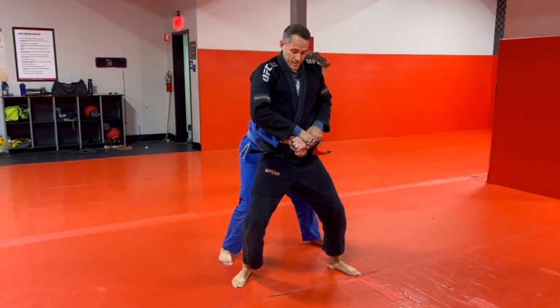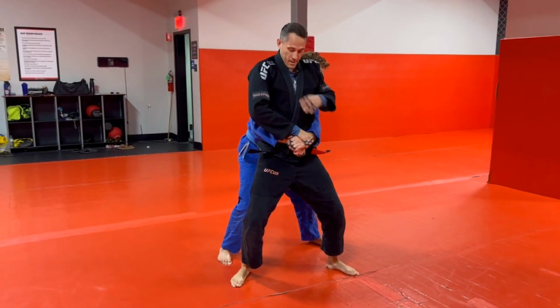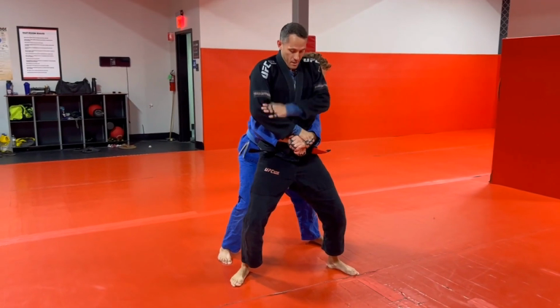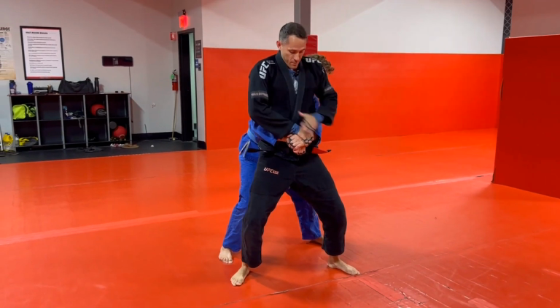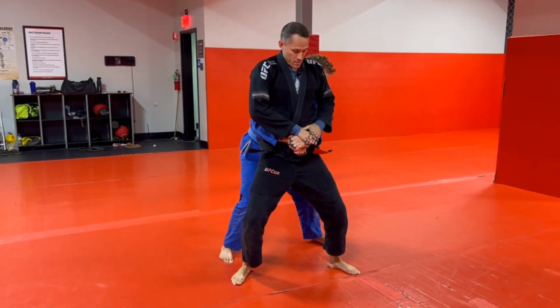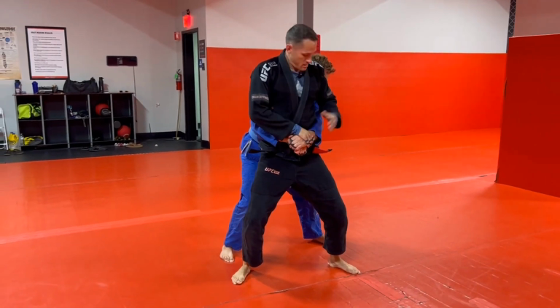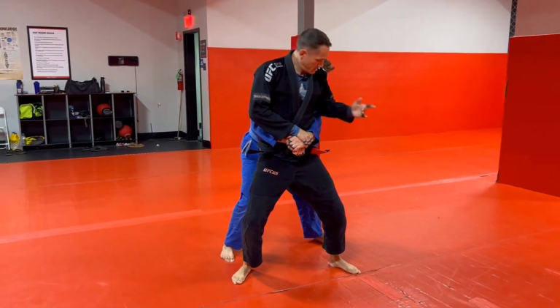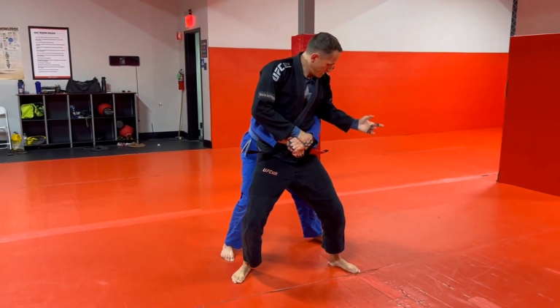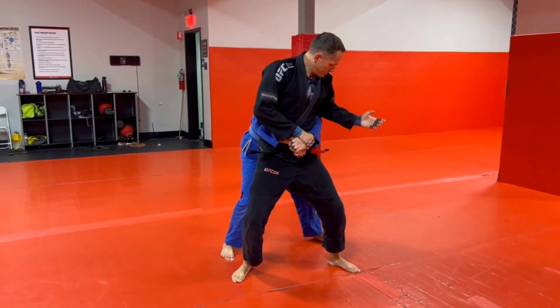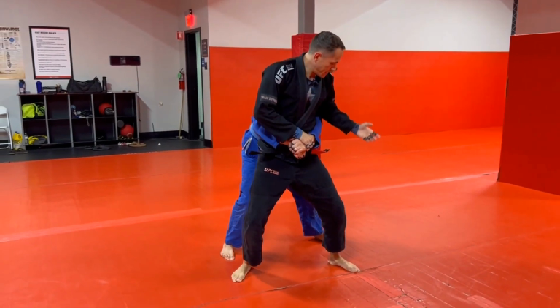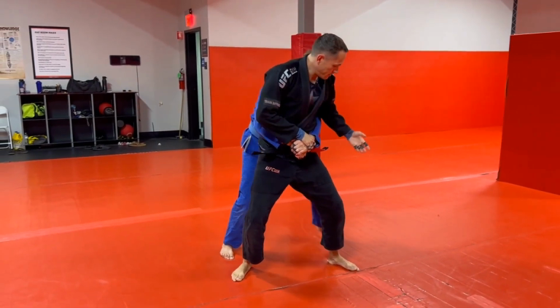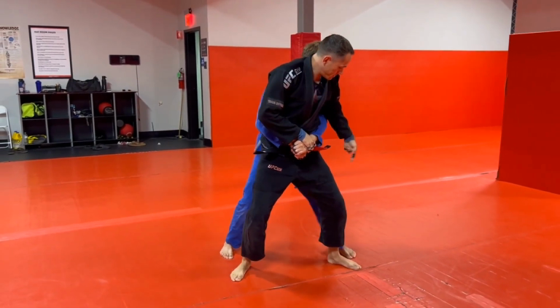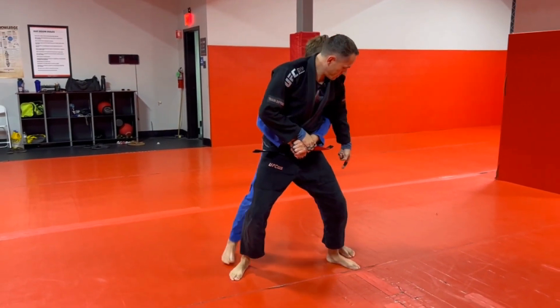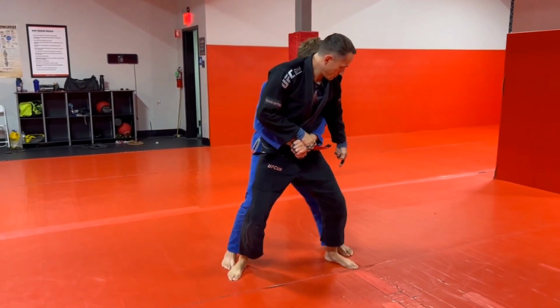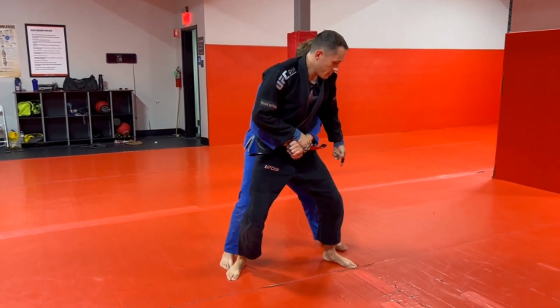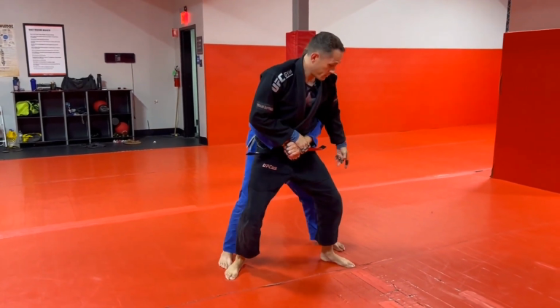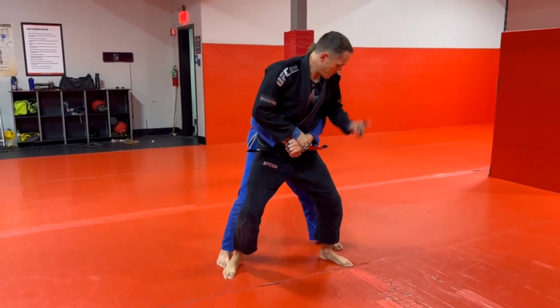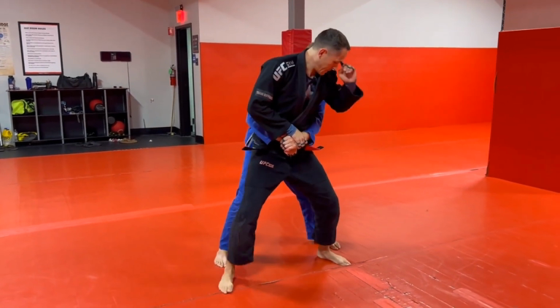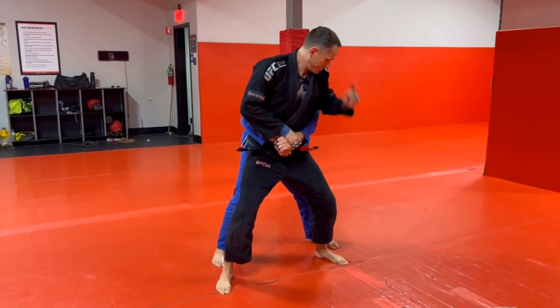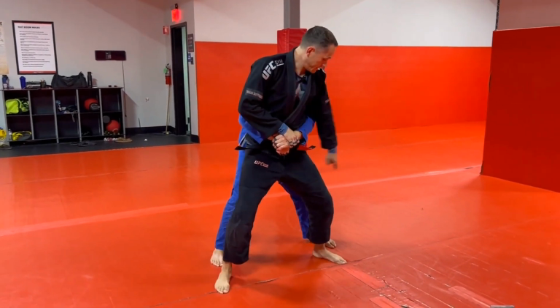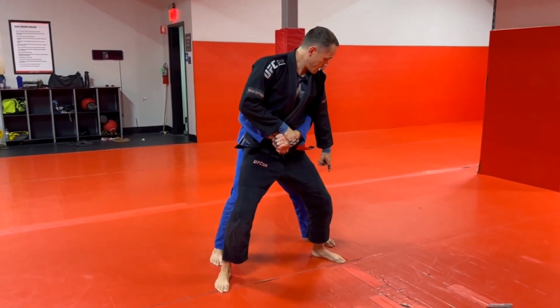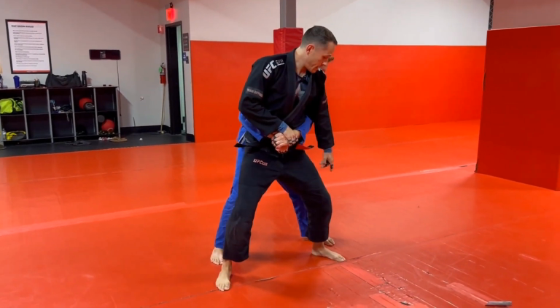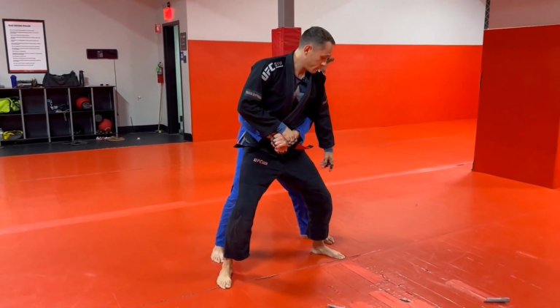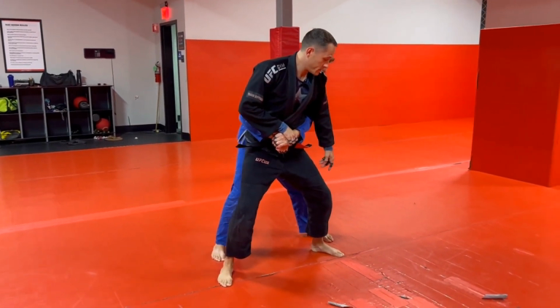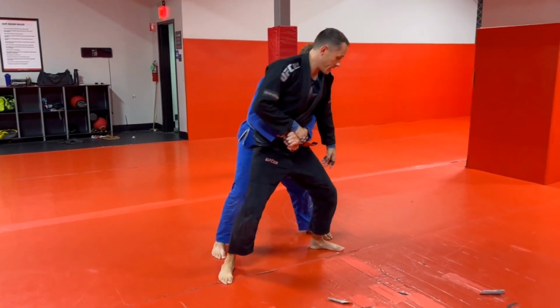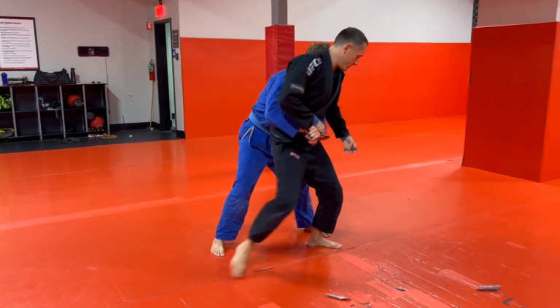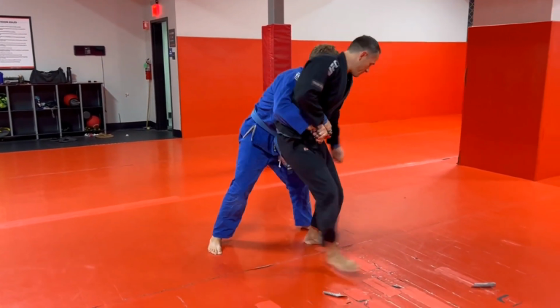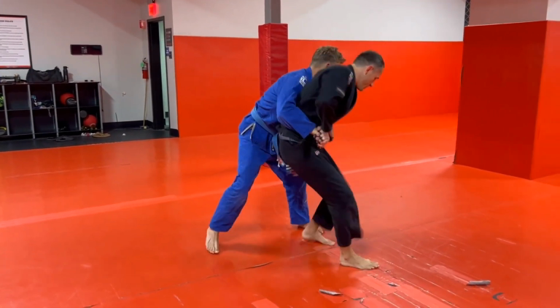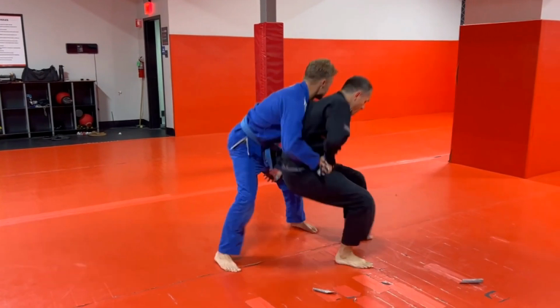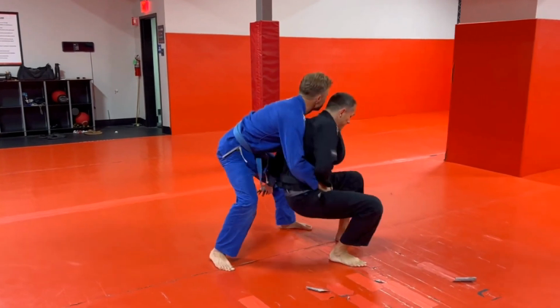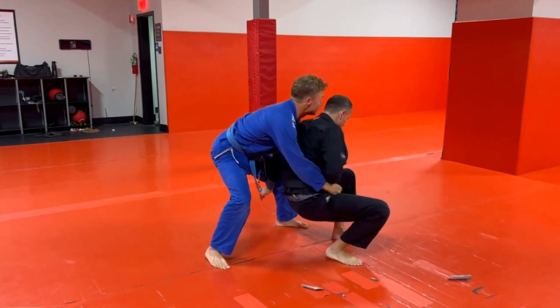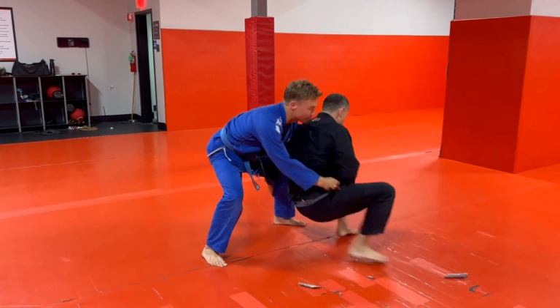This hand covers. This hand looks for his leg. I can see his leg, I can reach his leg. I step by step, I sit.